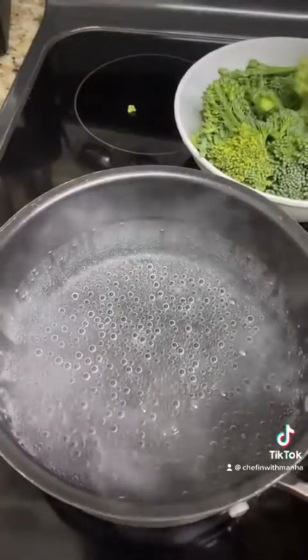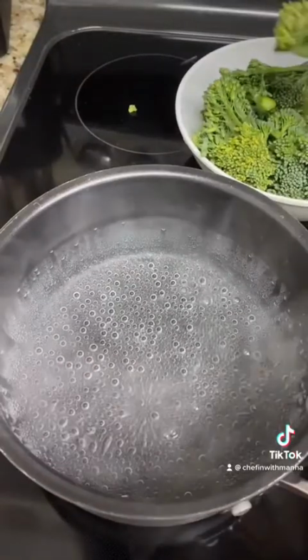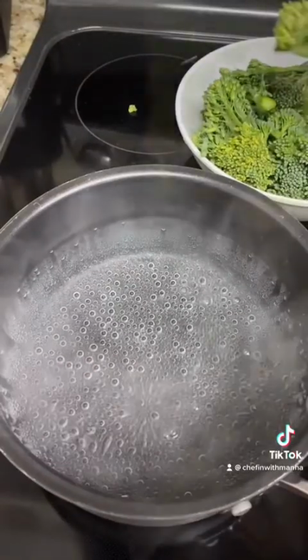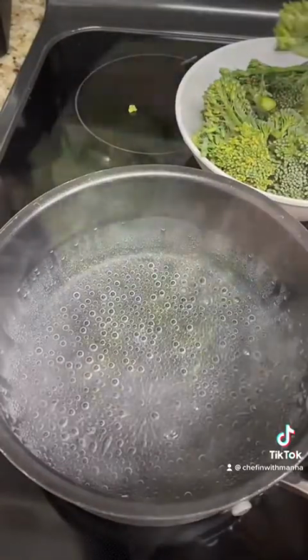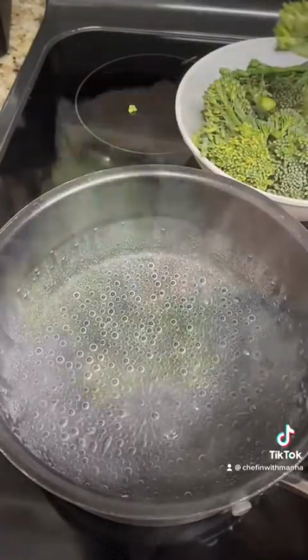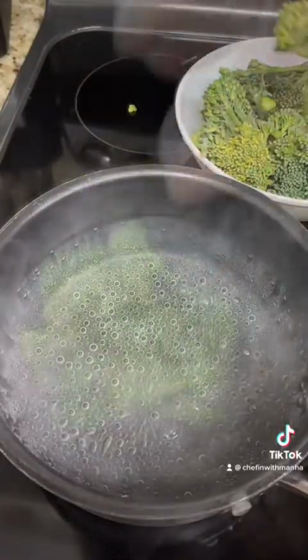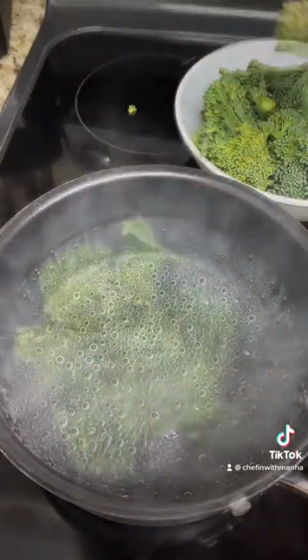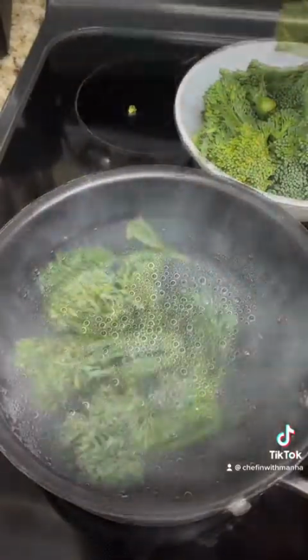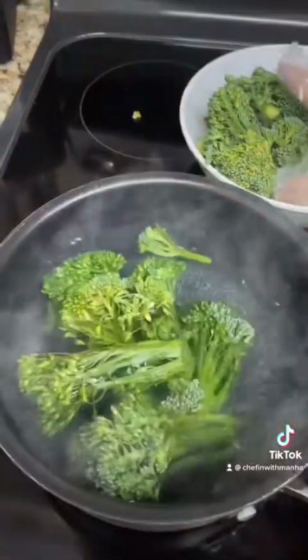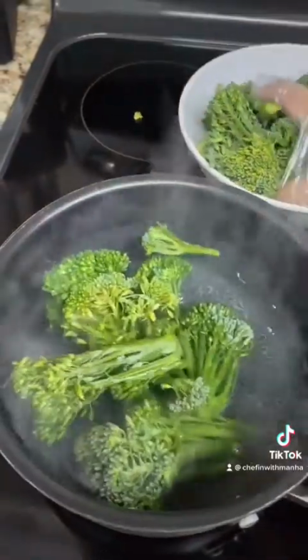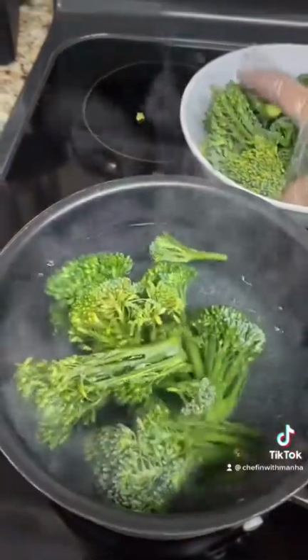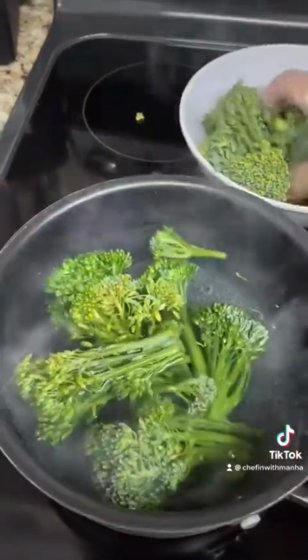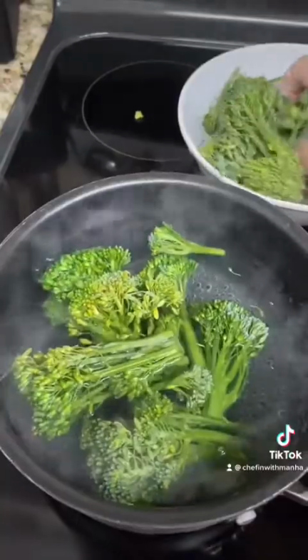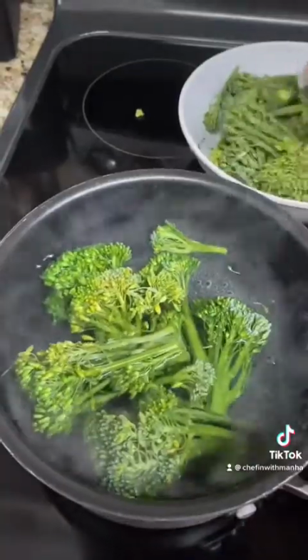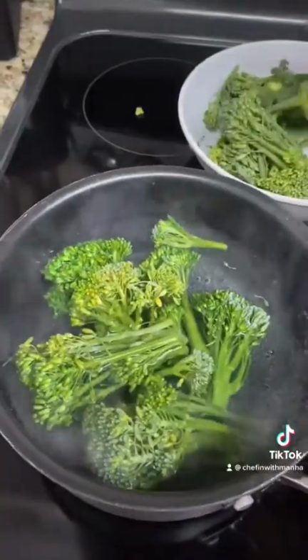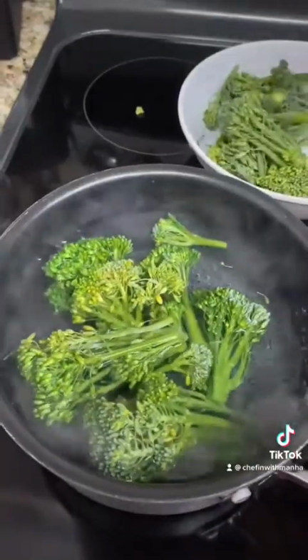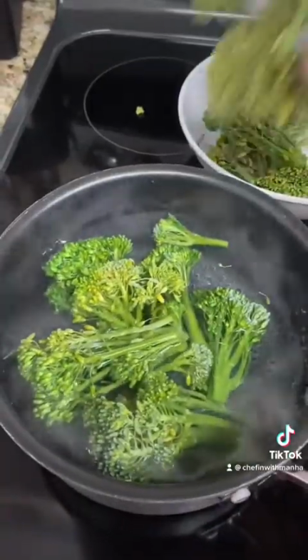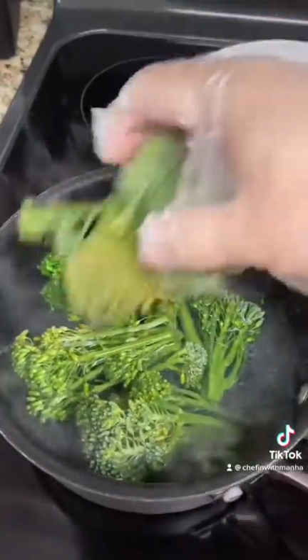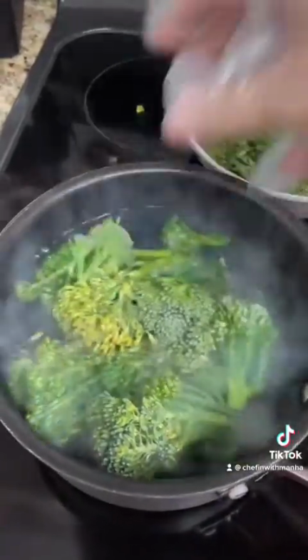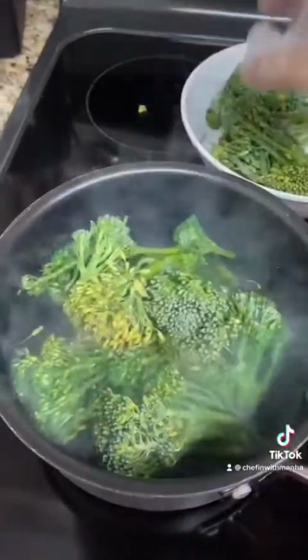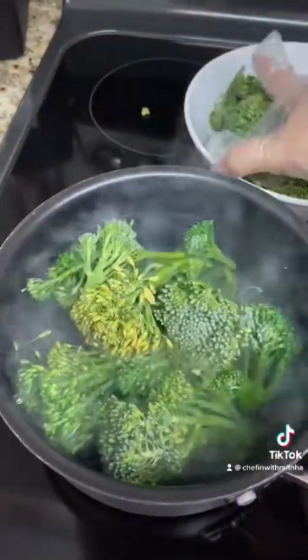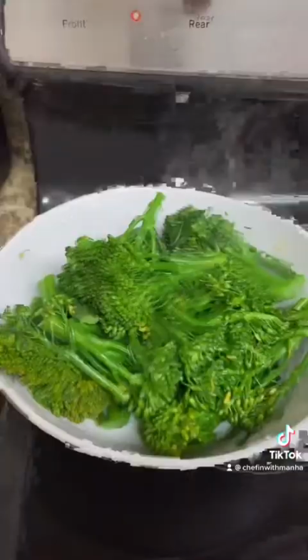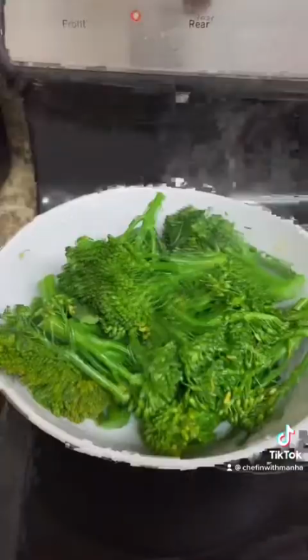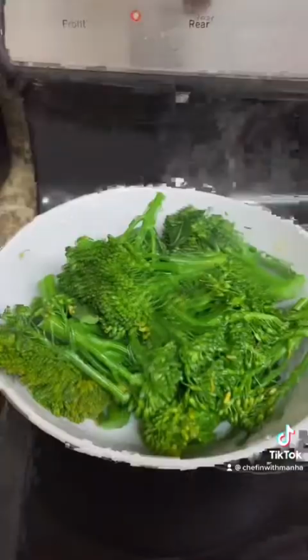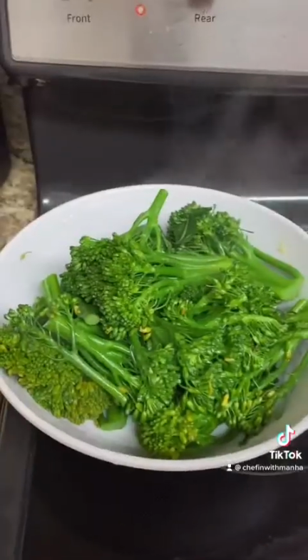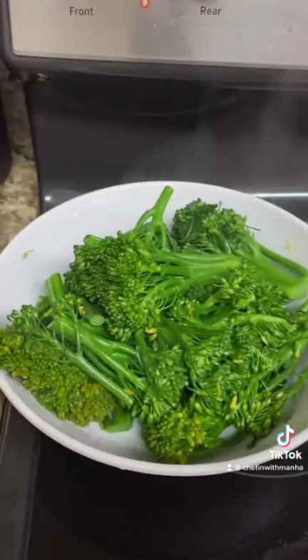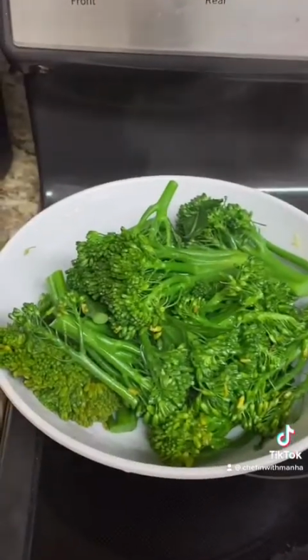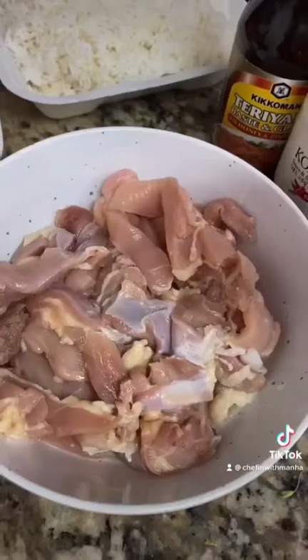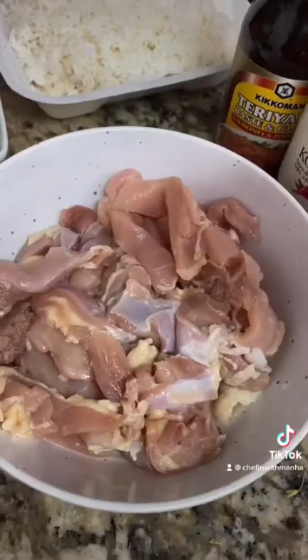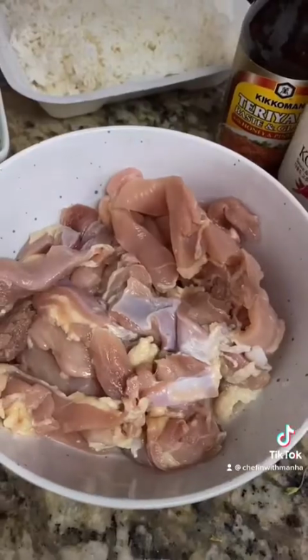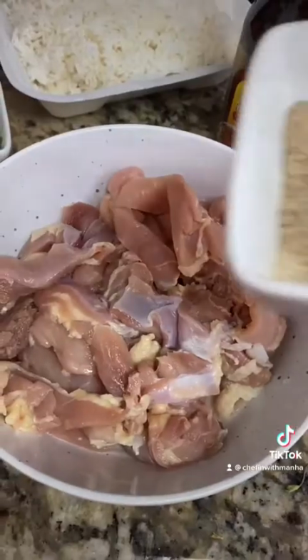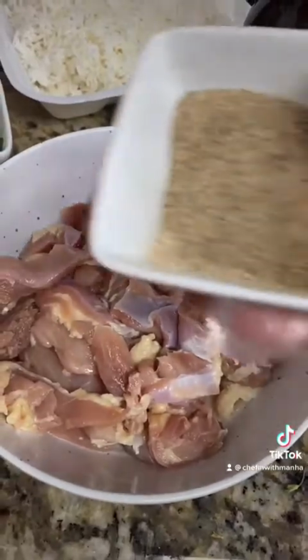I'm just gonna start off by cooking the broccolini in some hot water until it's a shiny green like this.